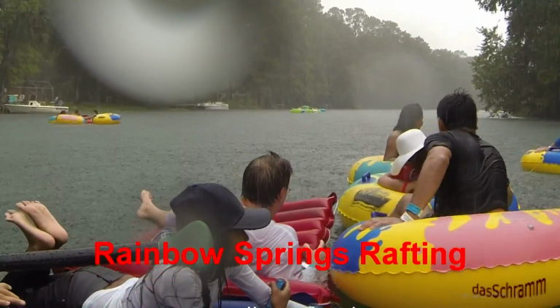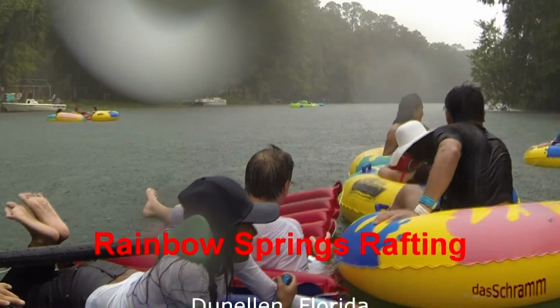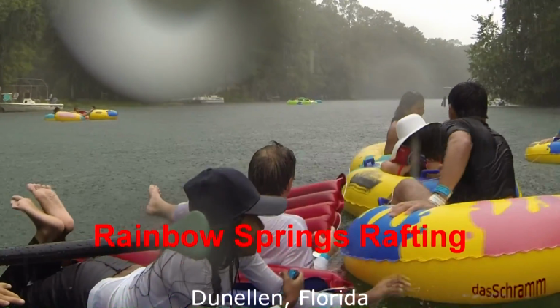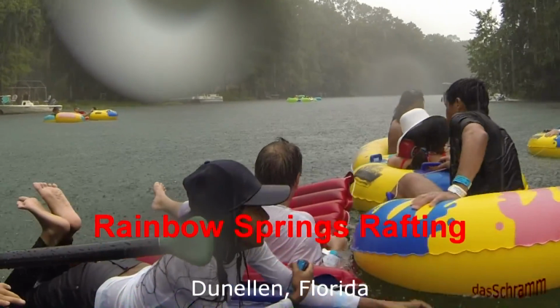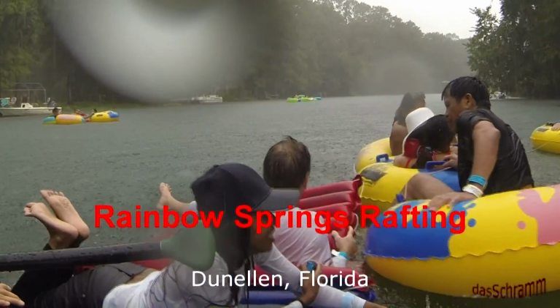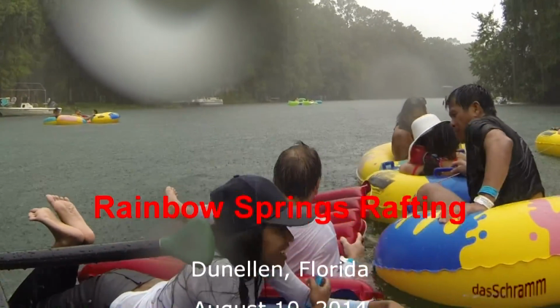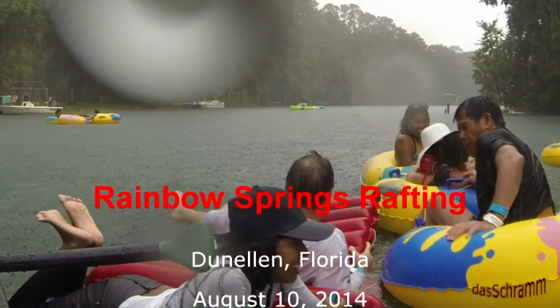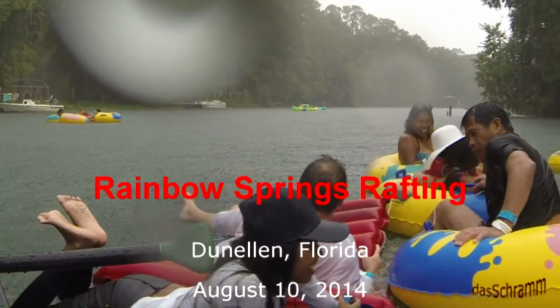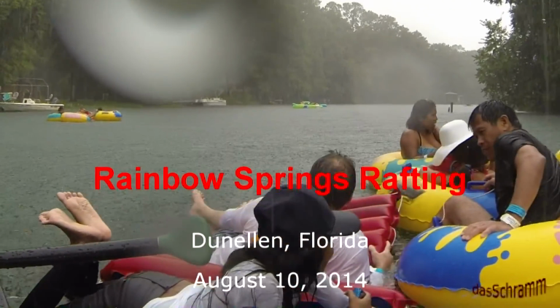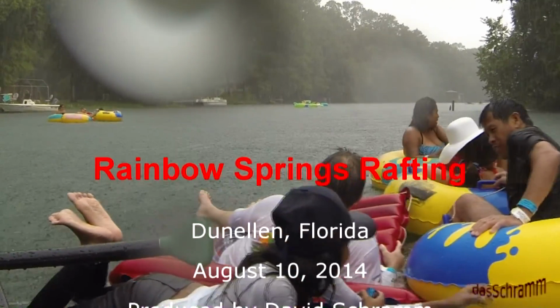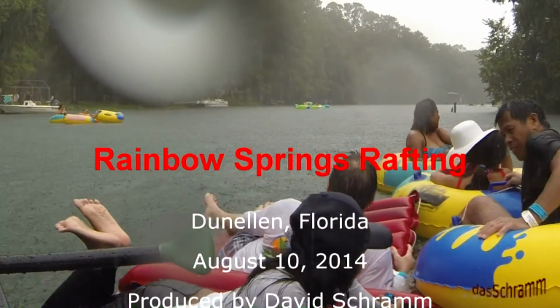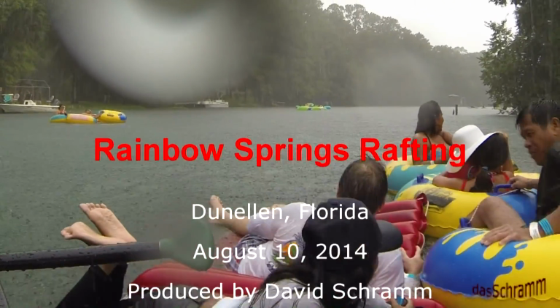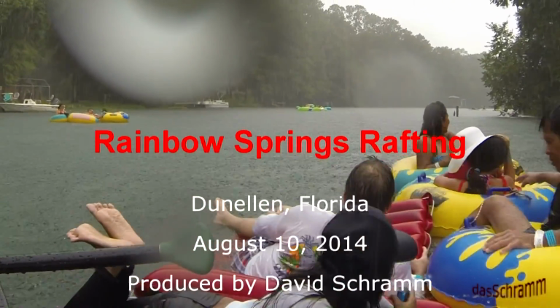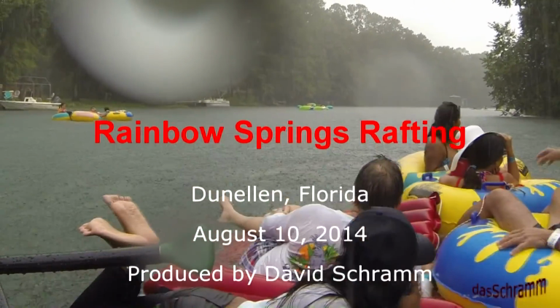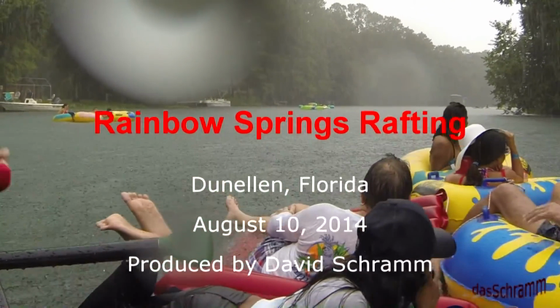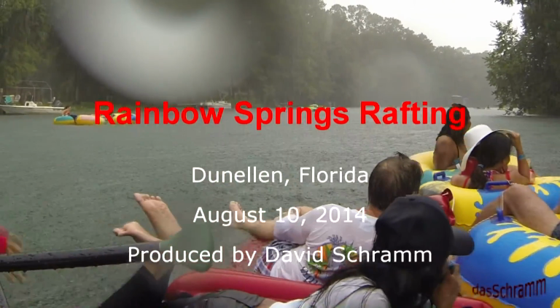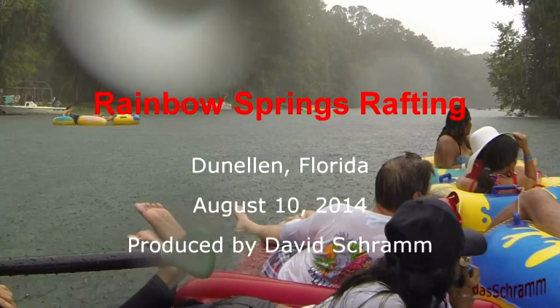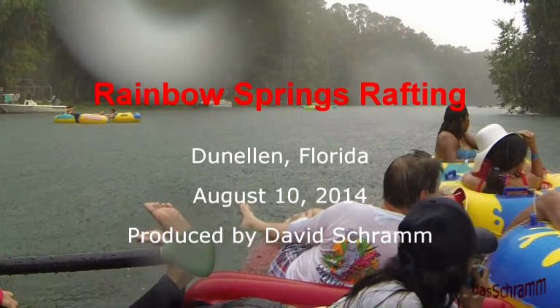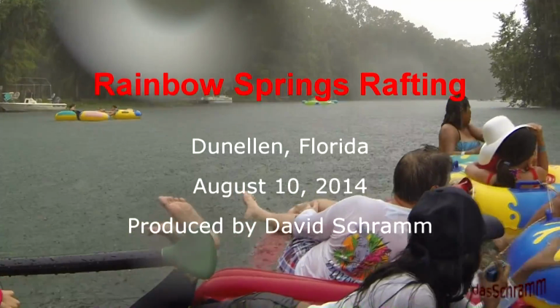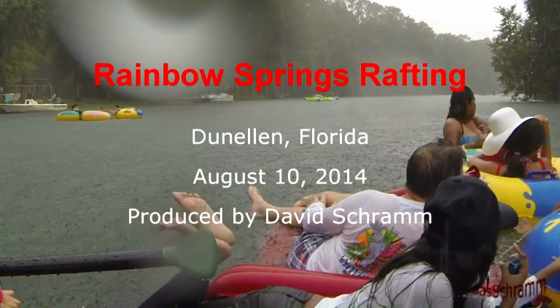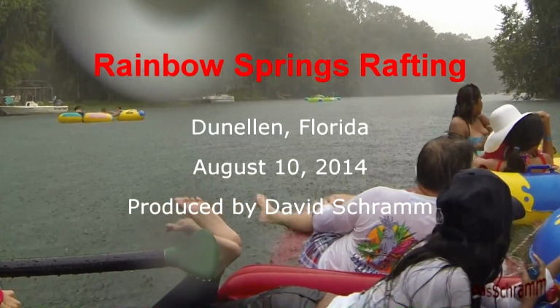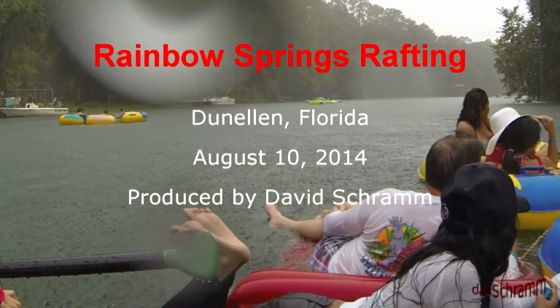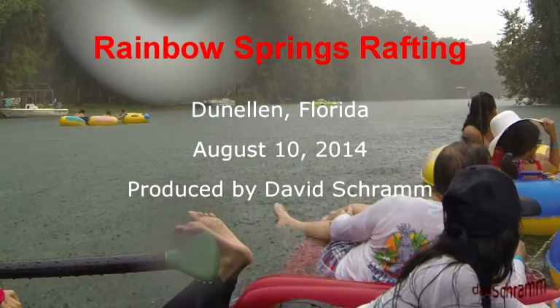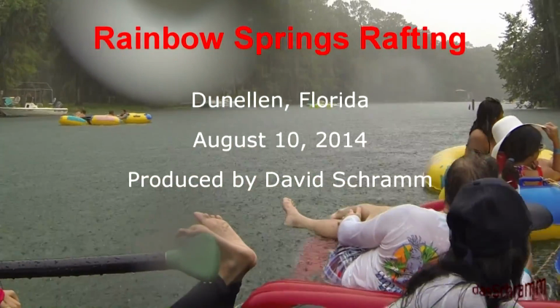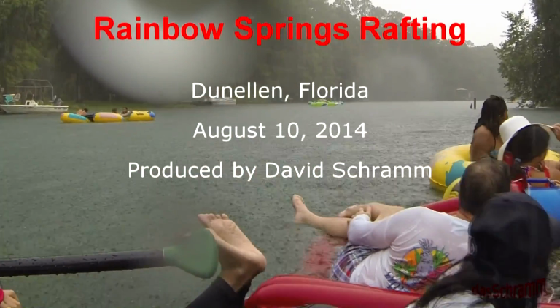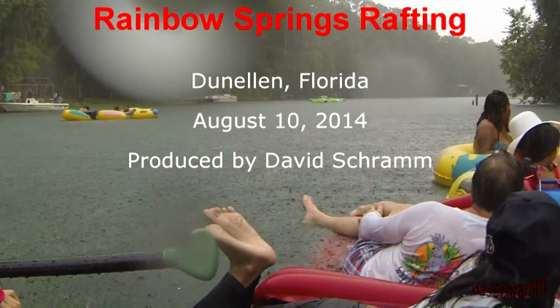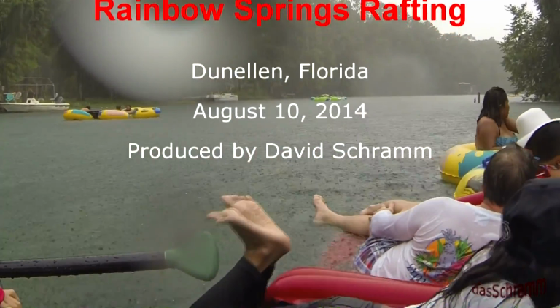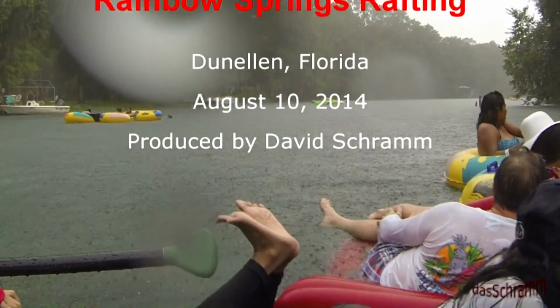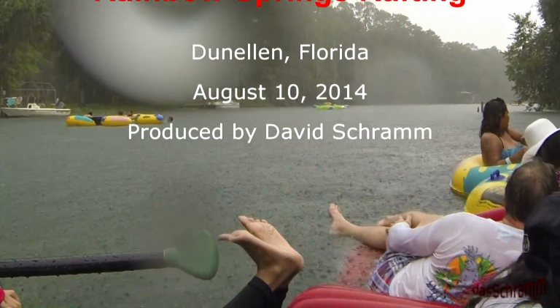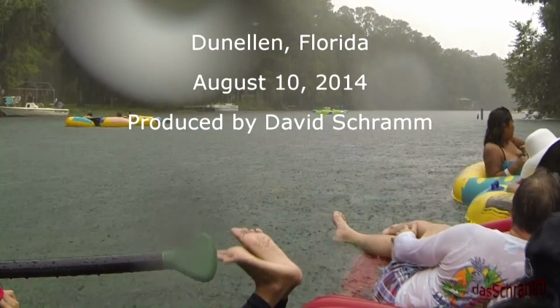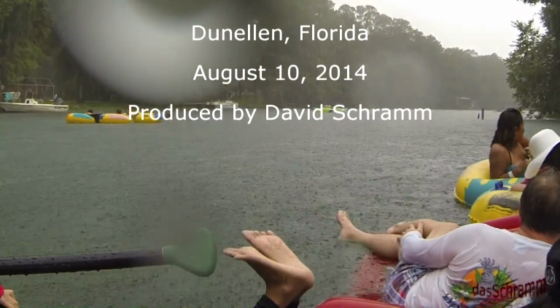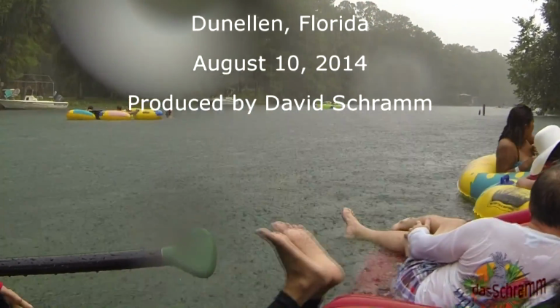We were out of the water and having a nice lunch at one of the river restaurants by 2. It was a good day.